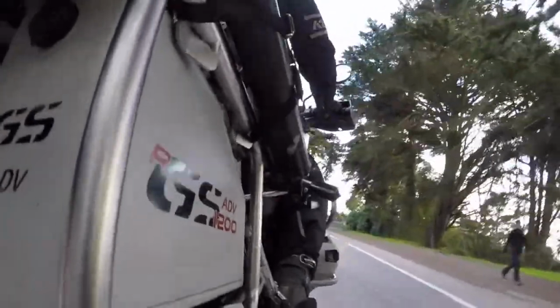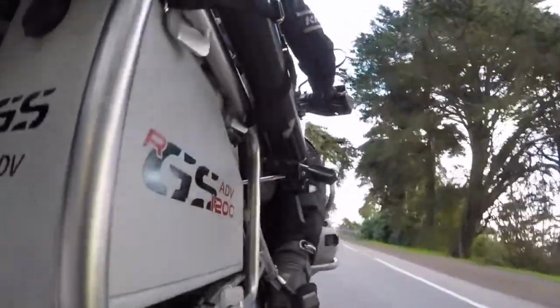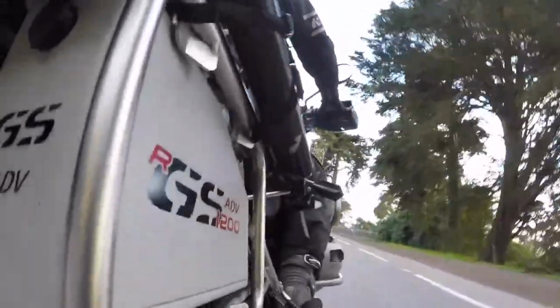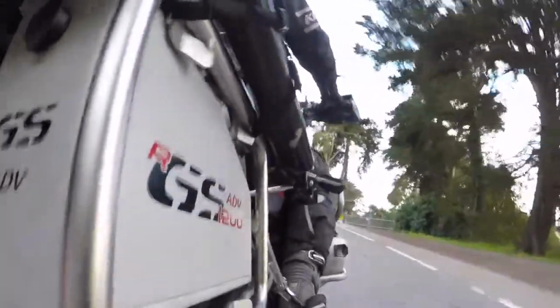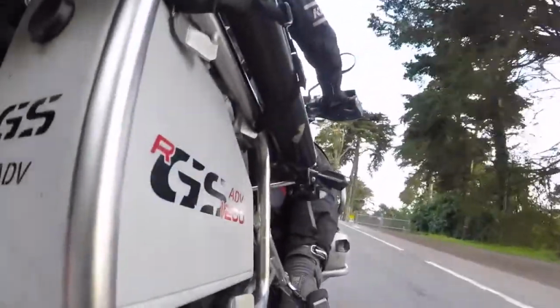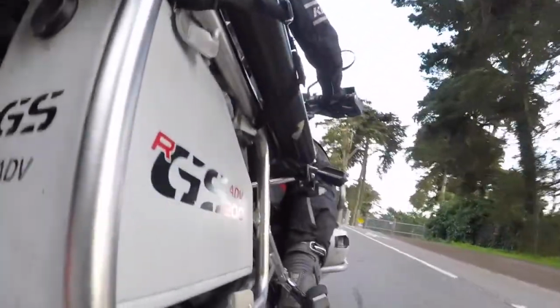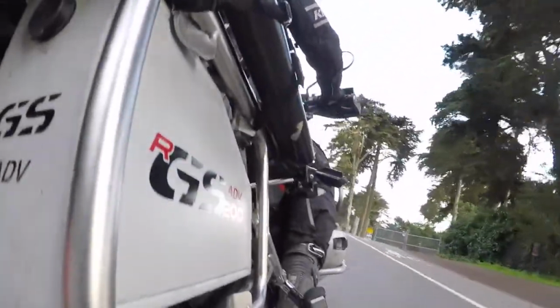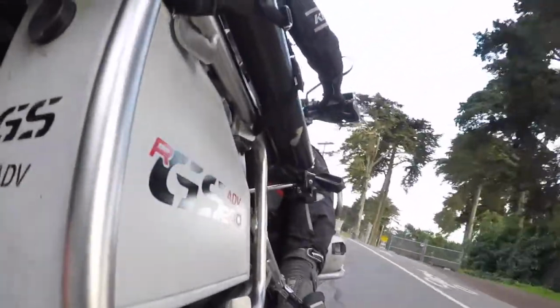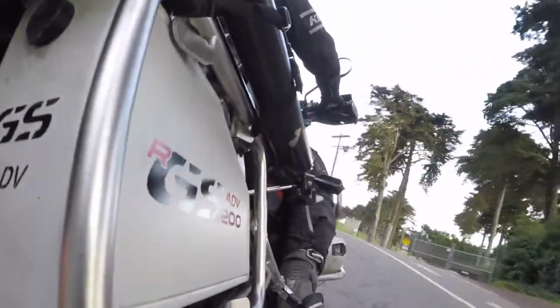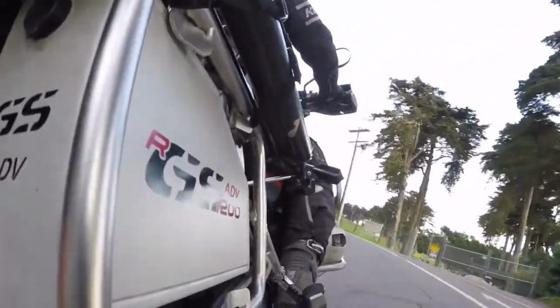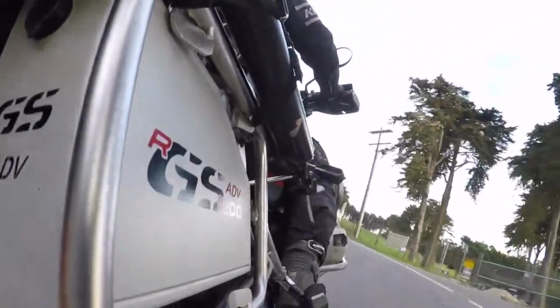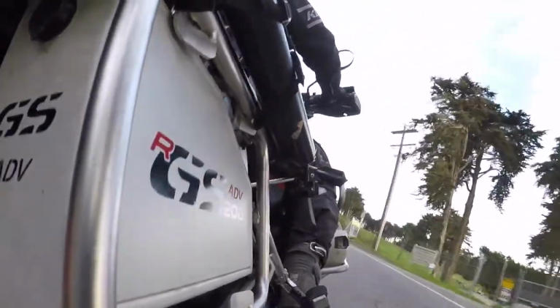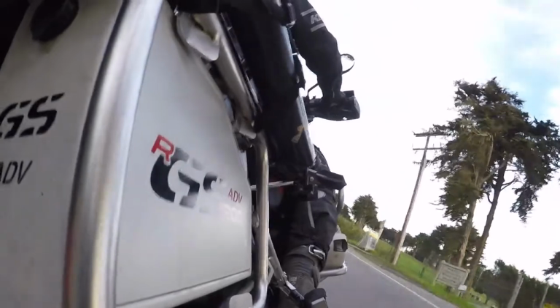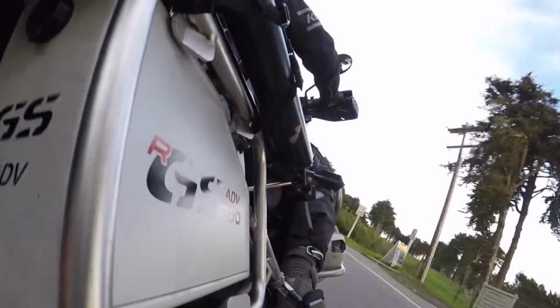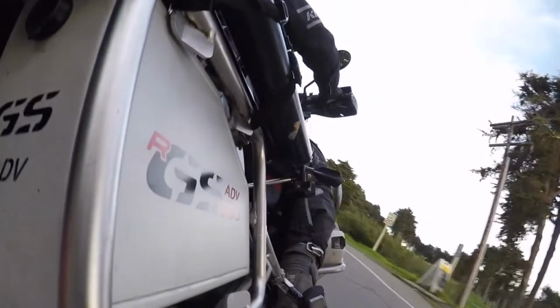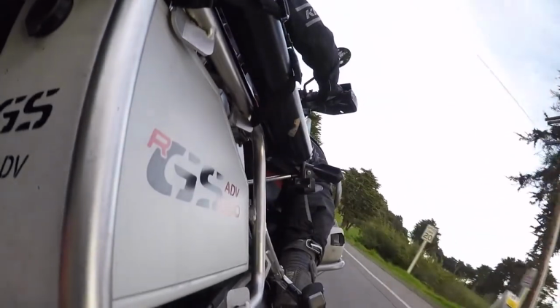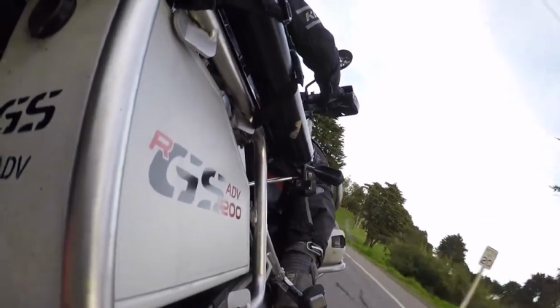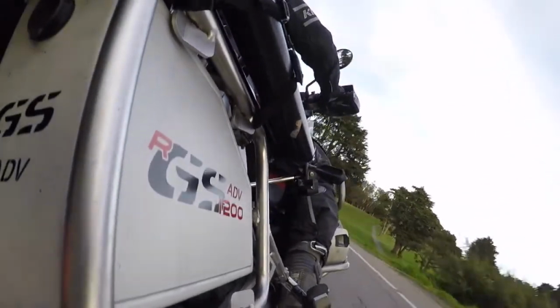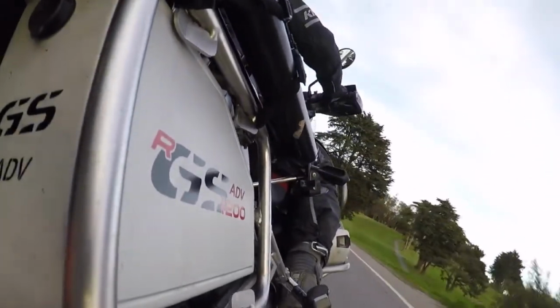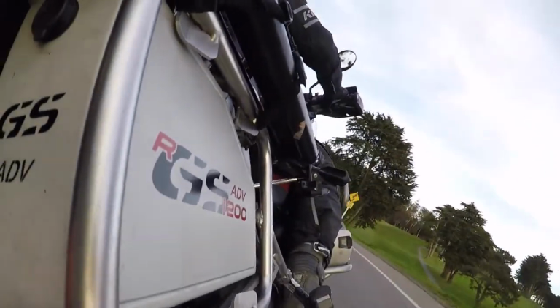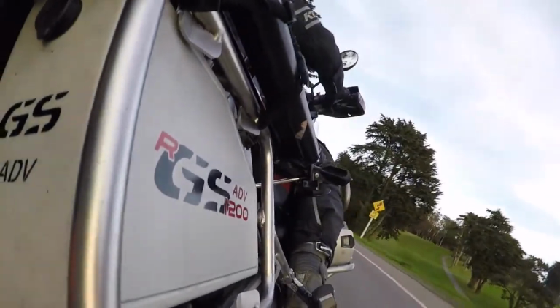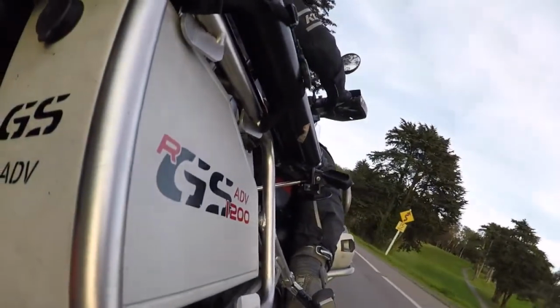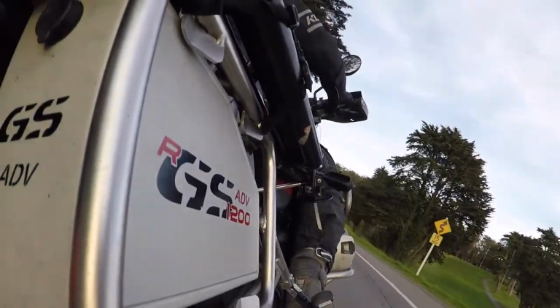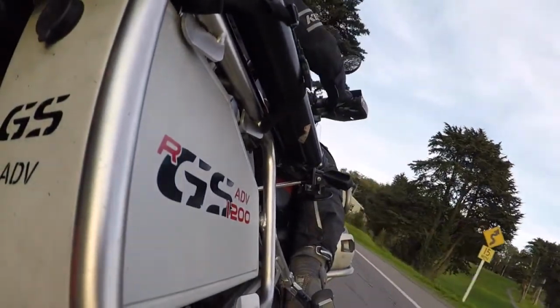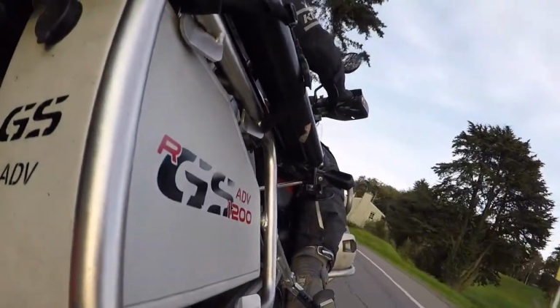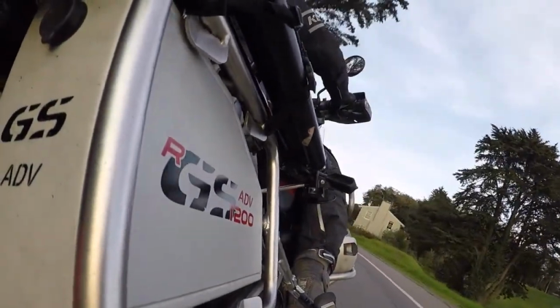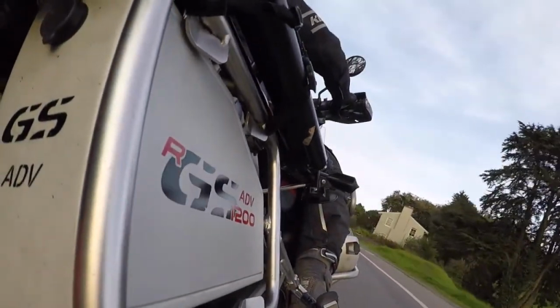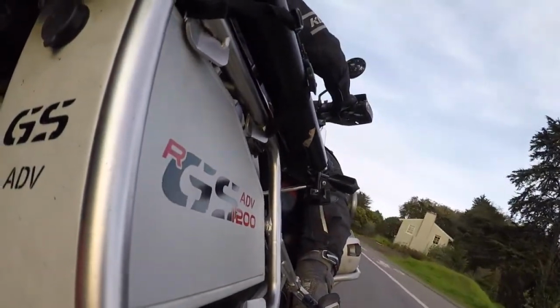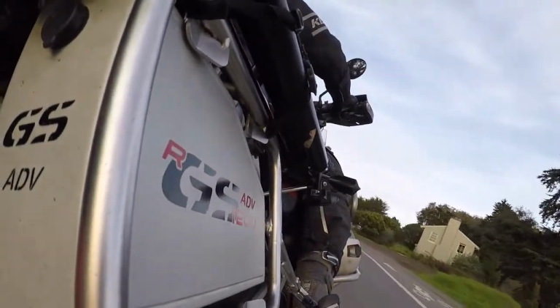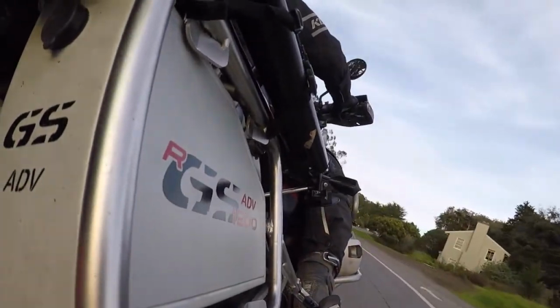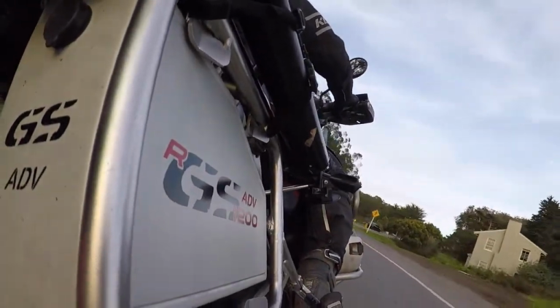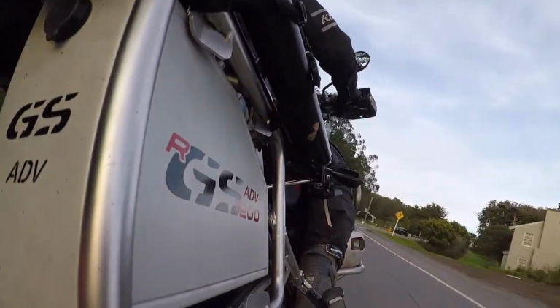You can see that it stays static while I ride and doesn't make any noise. The vibration that you're seeing here is due to the GoPro mount.